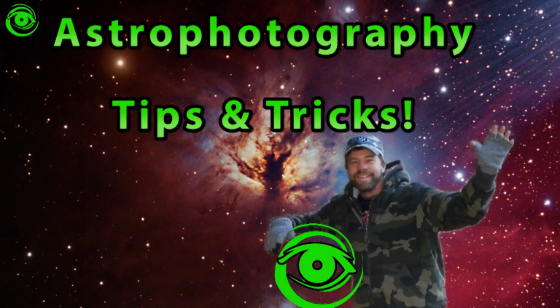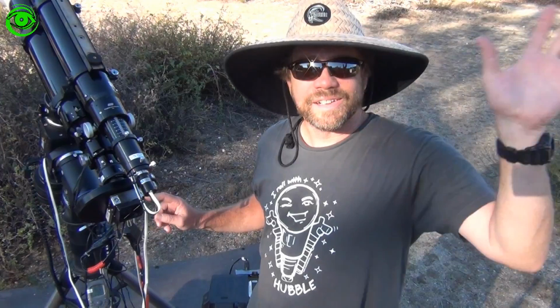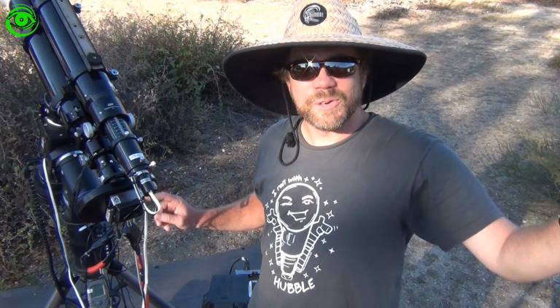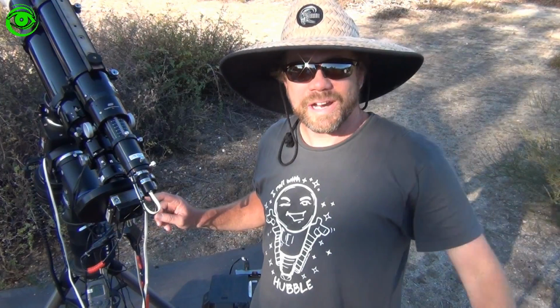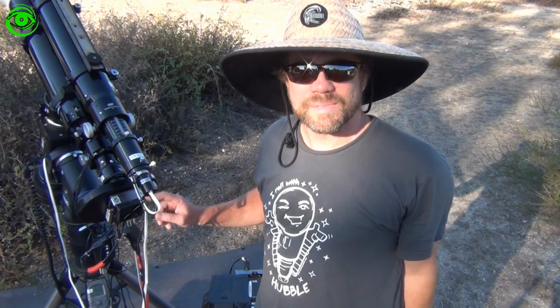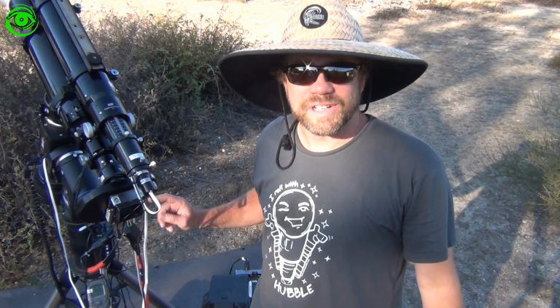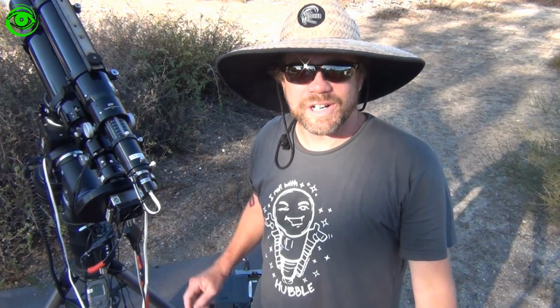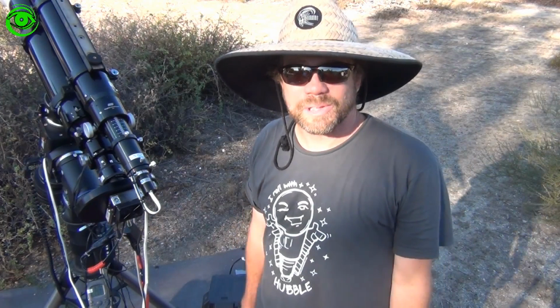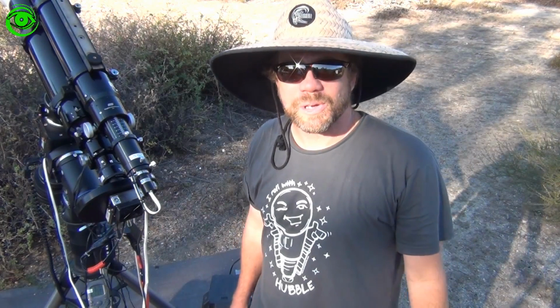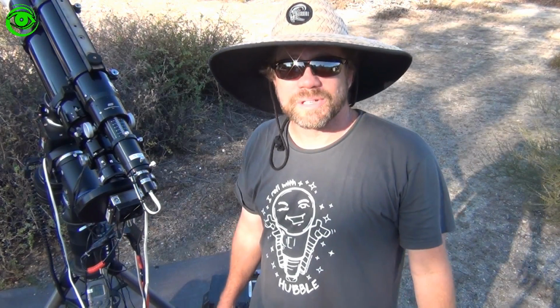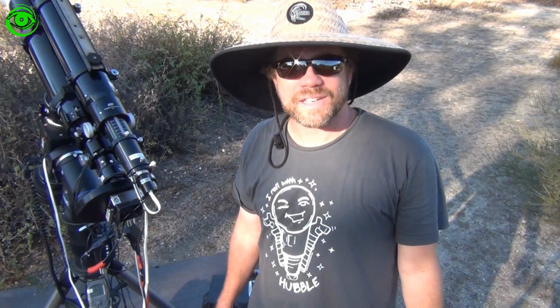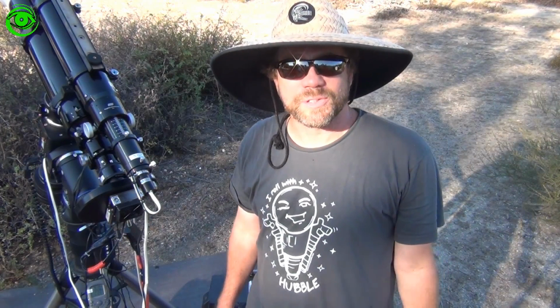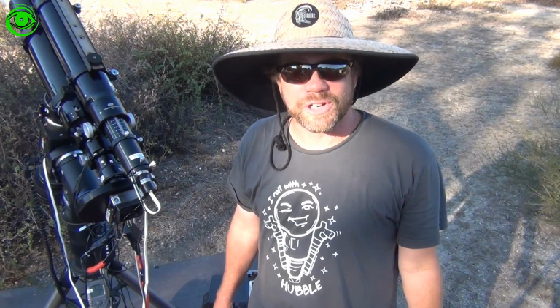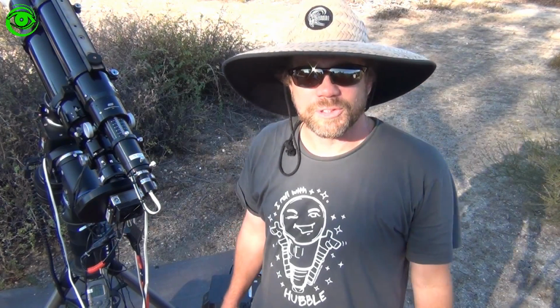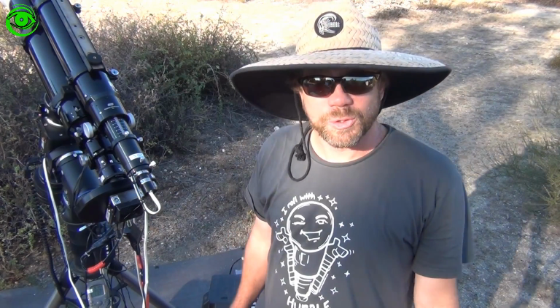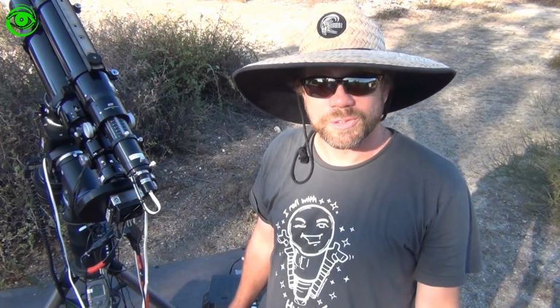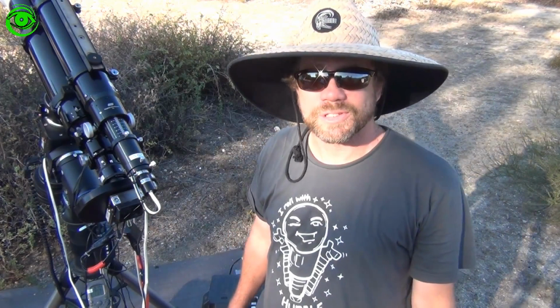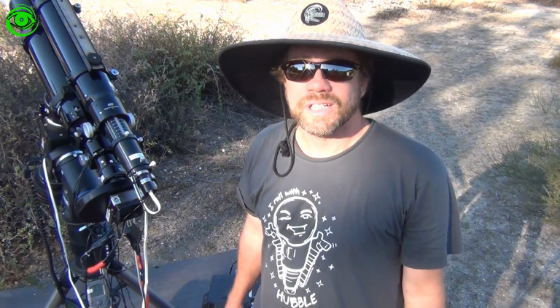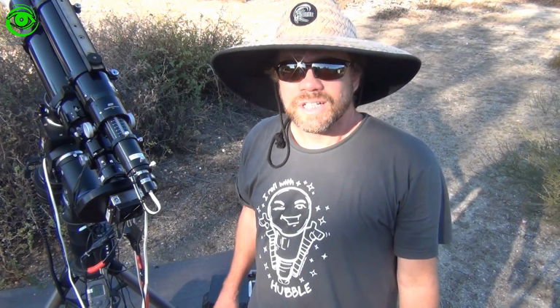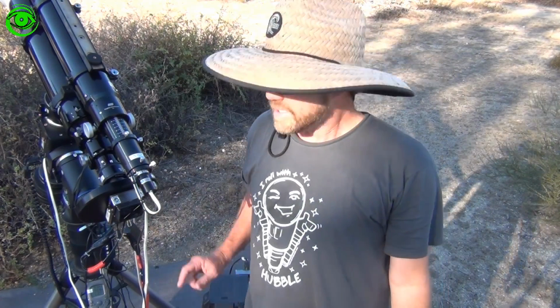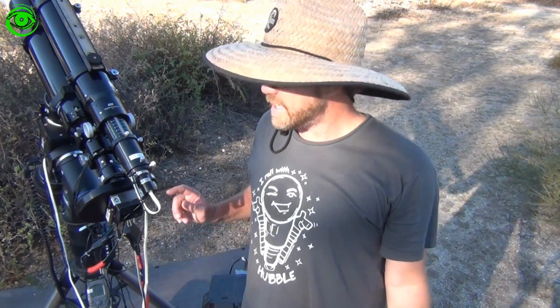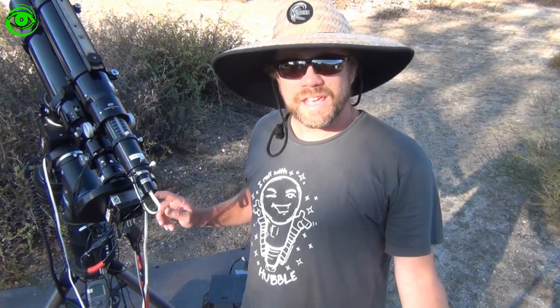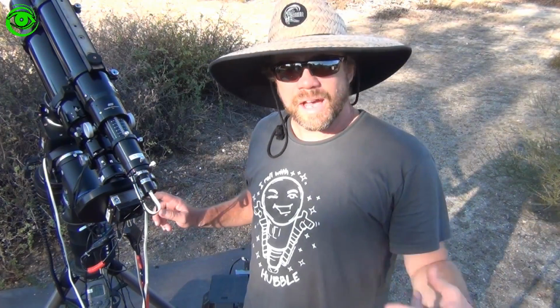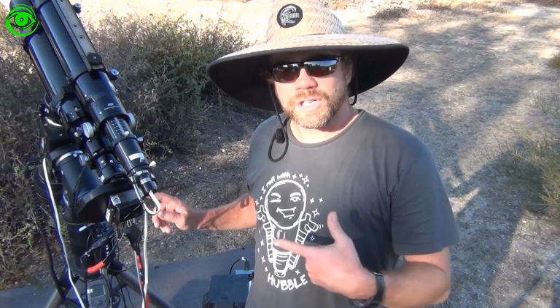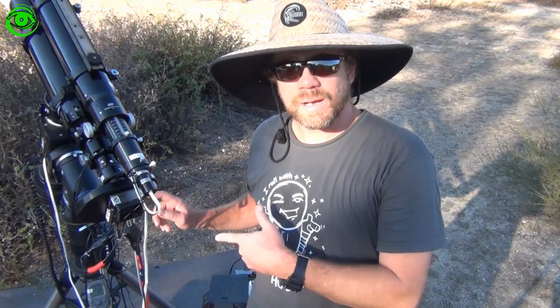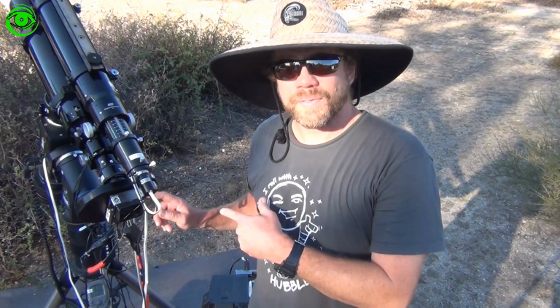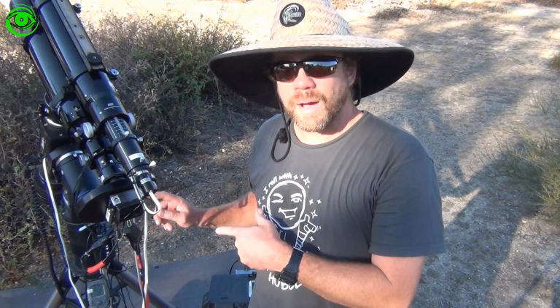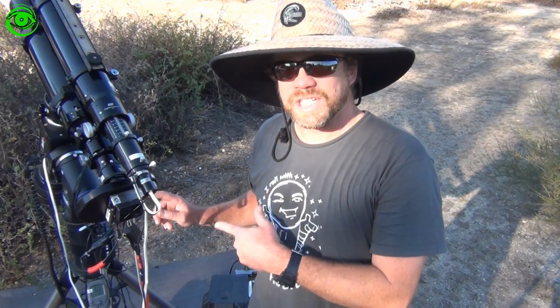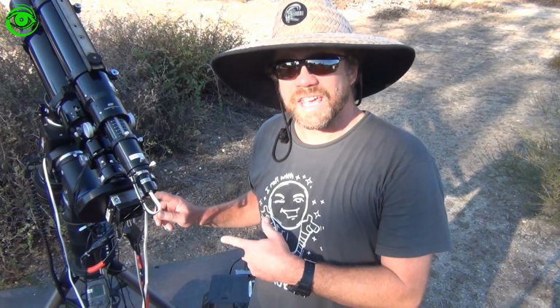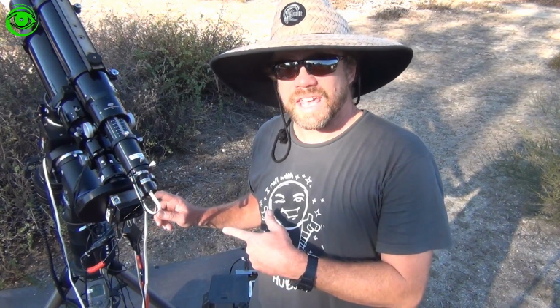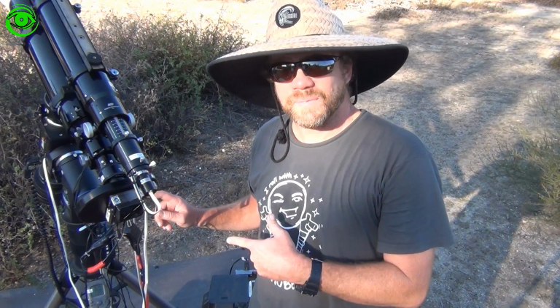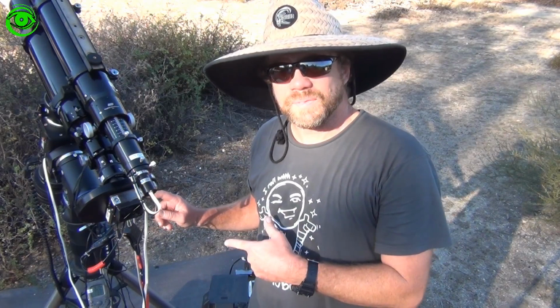Hello, my name is Doug Hubbell and welcome to Astro Photography Tutorials. Today I'm going to talk about the Apogee A8050.